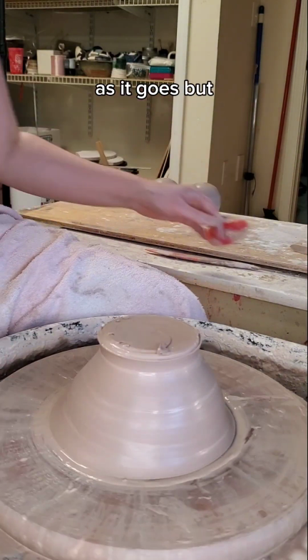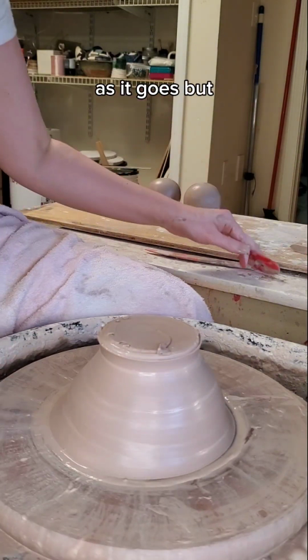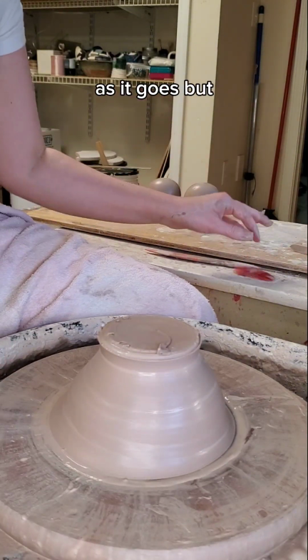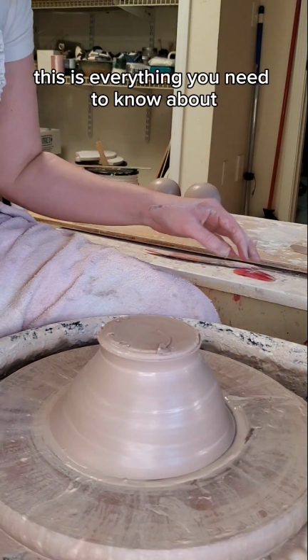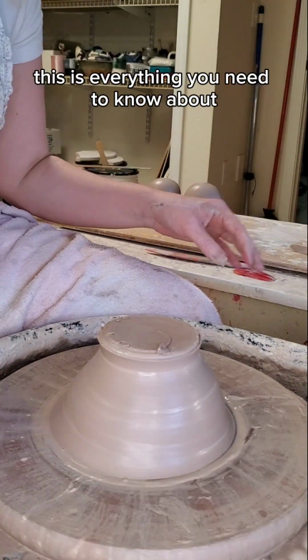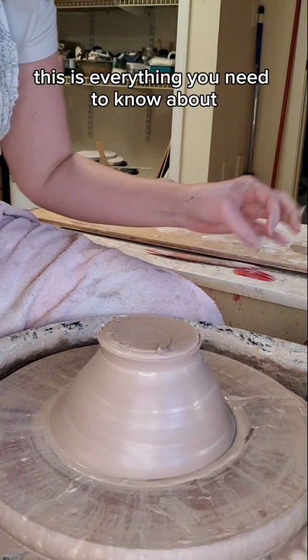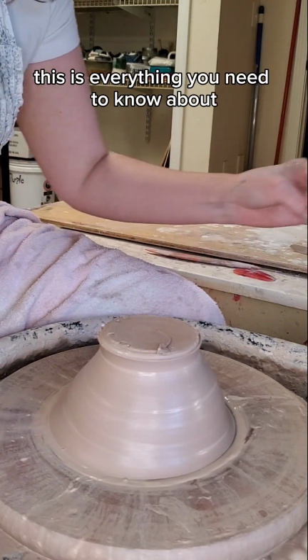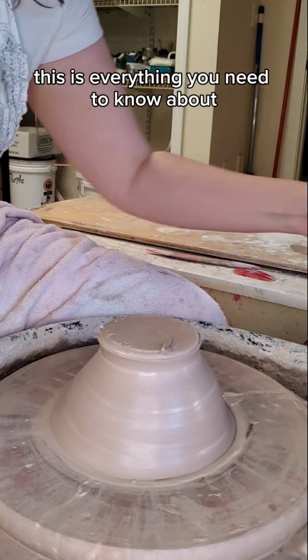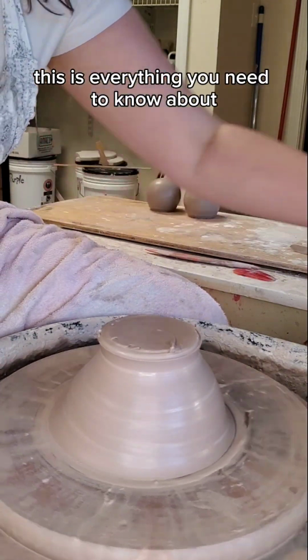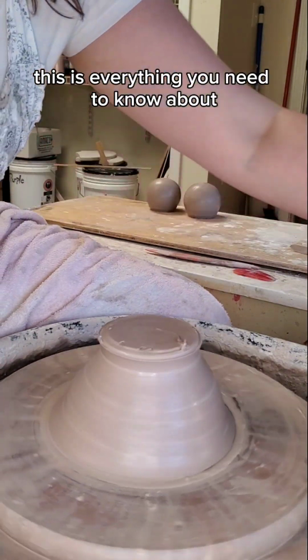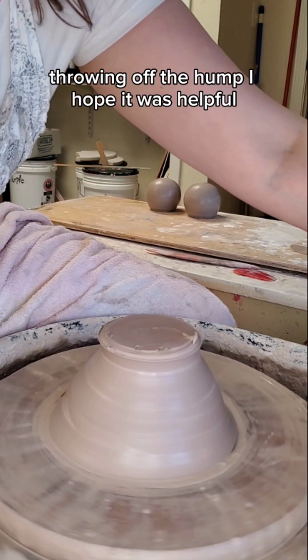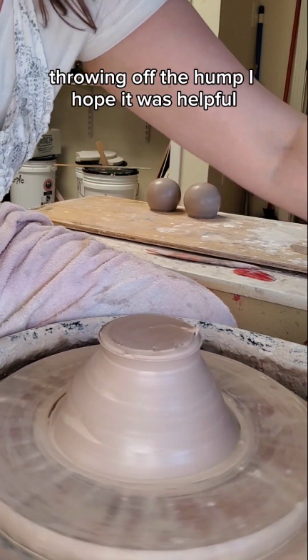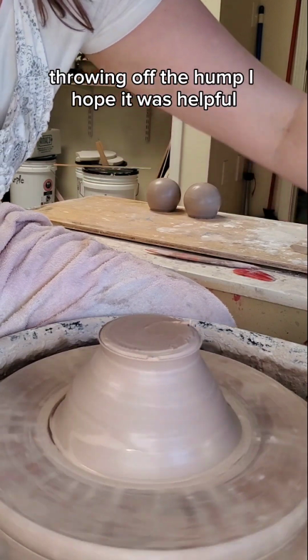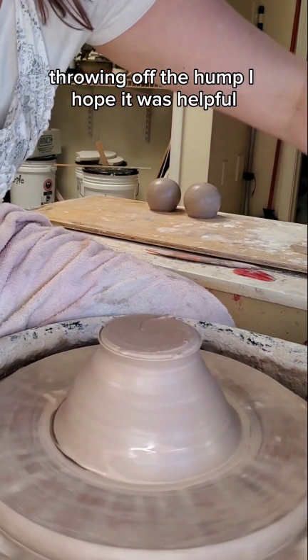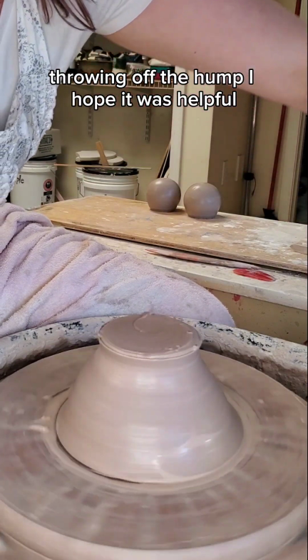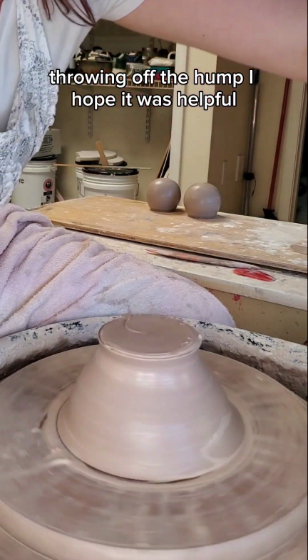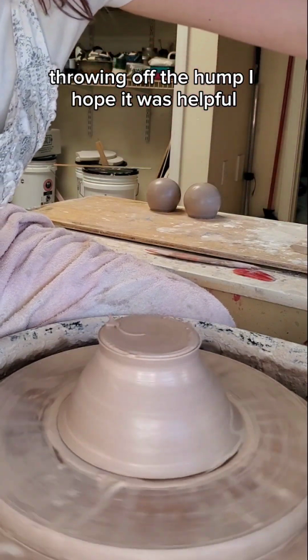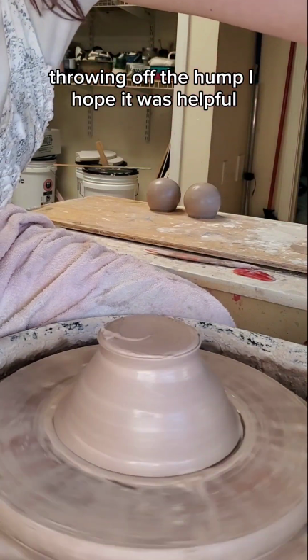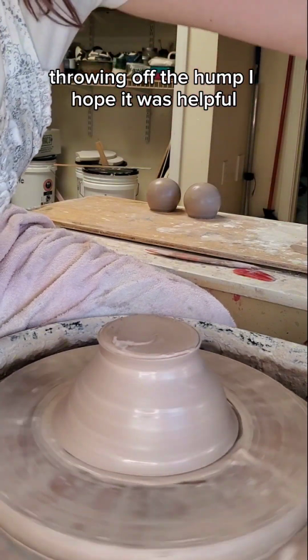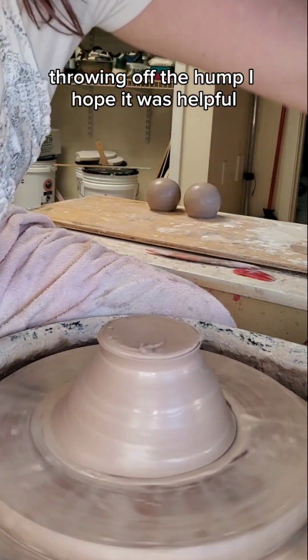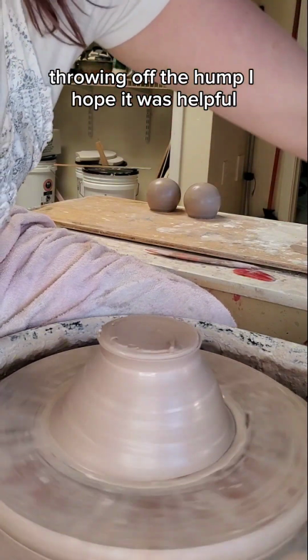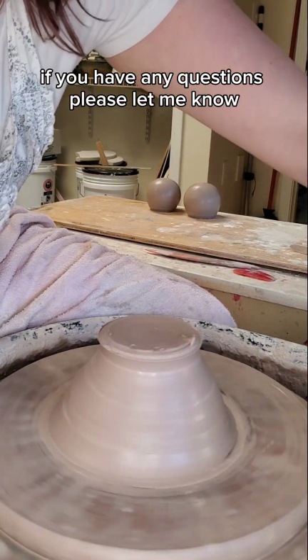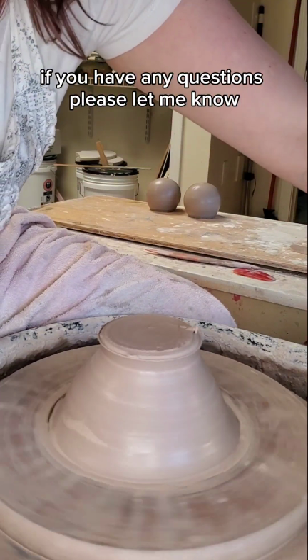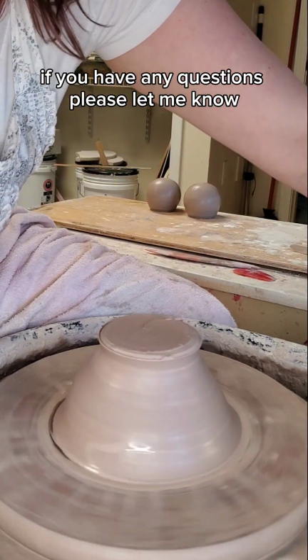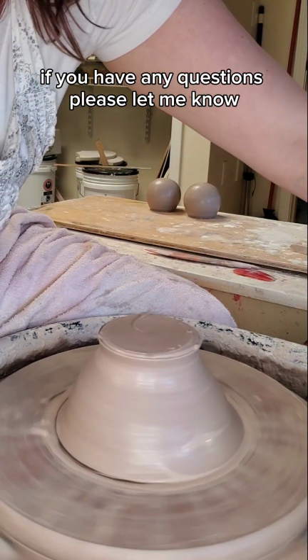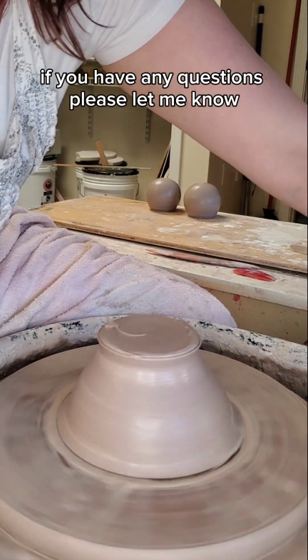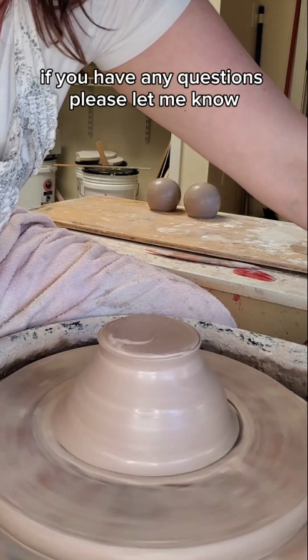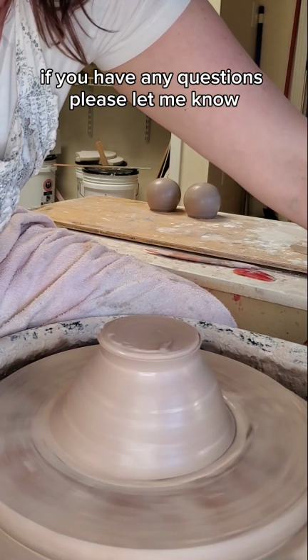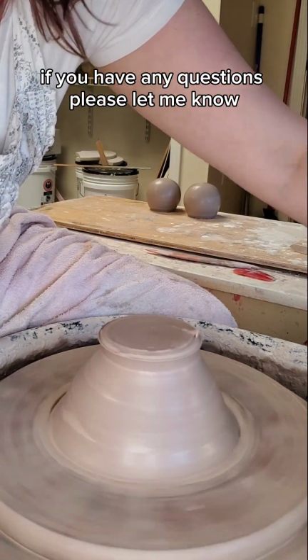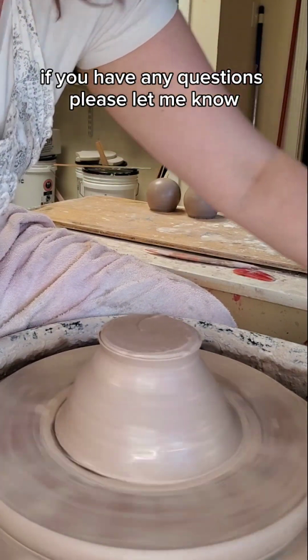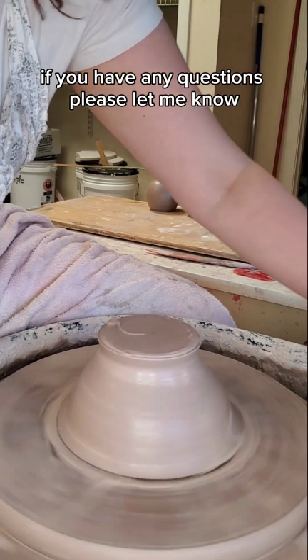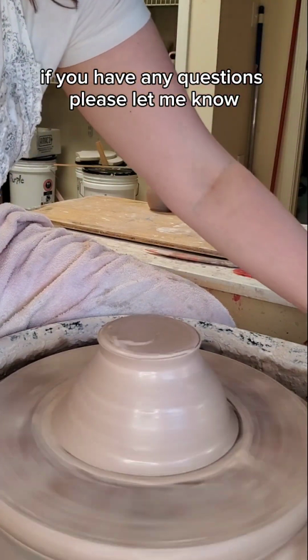But this is everything you need to know about throwing off the hump. I hope it was helpful. If you have any questions, please let me know.